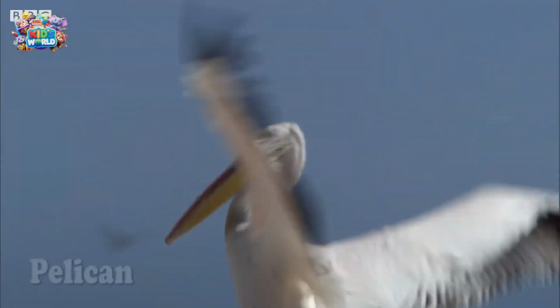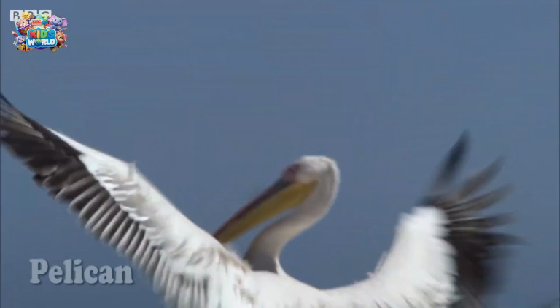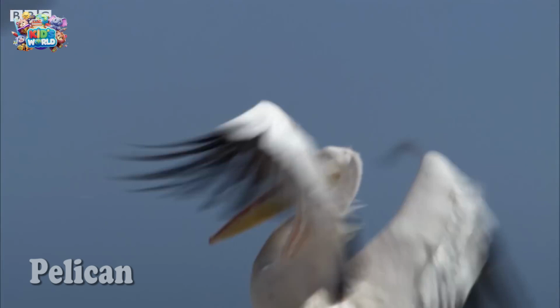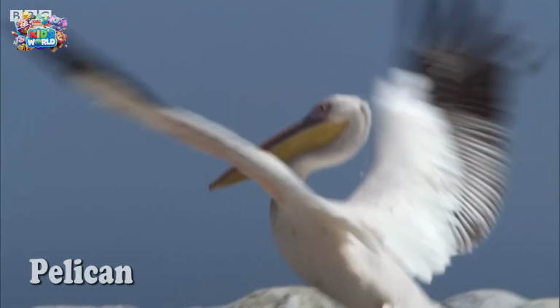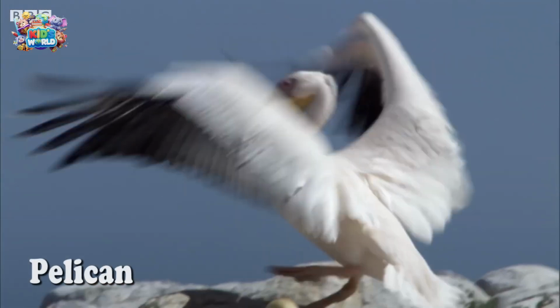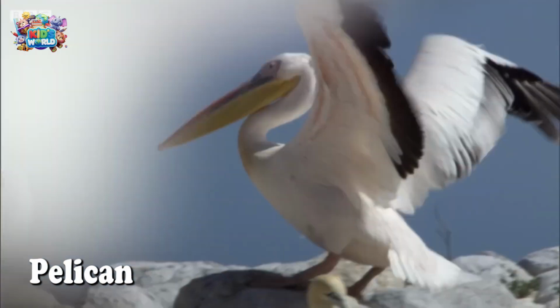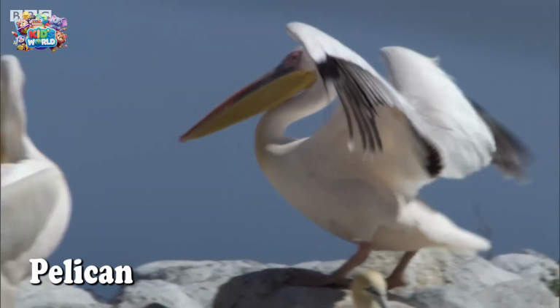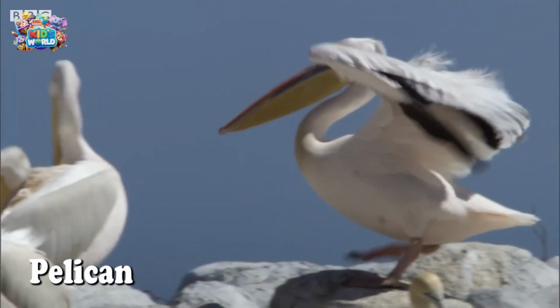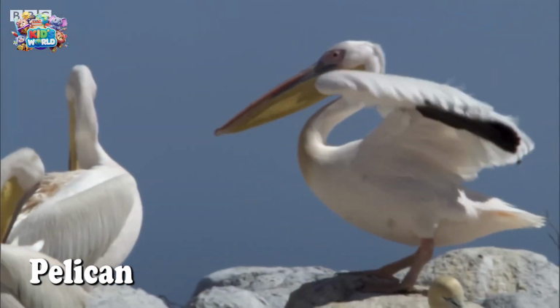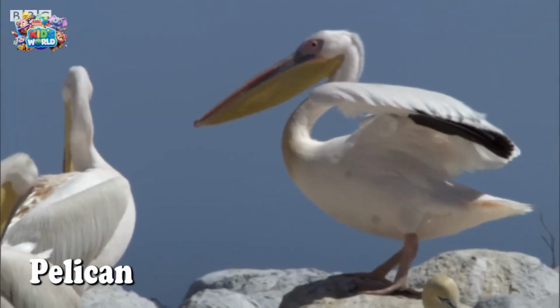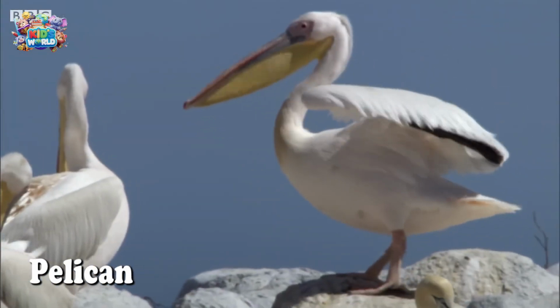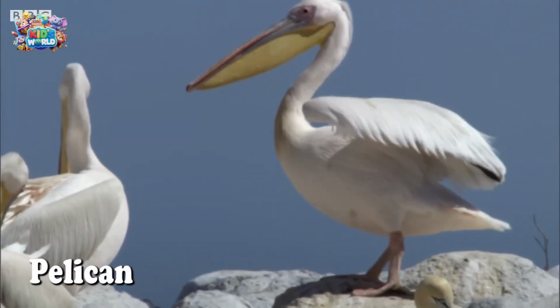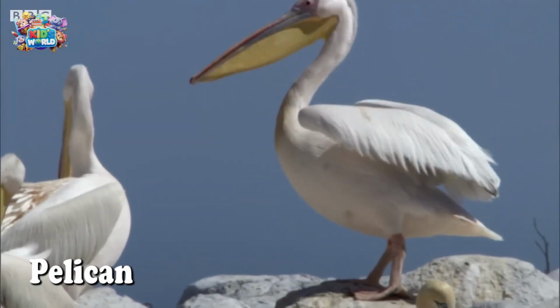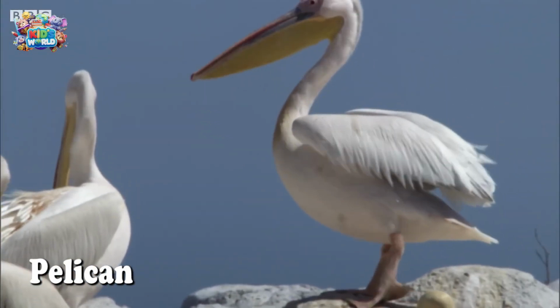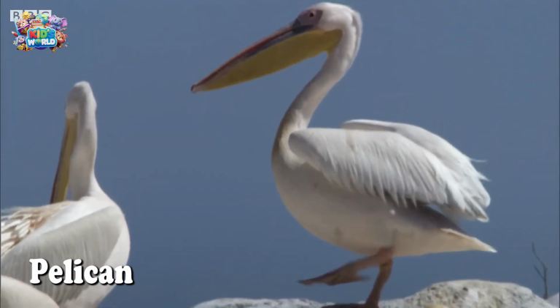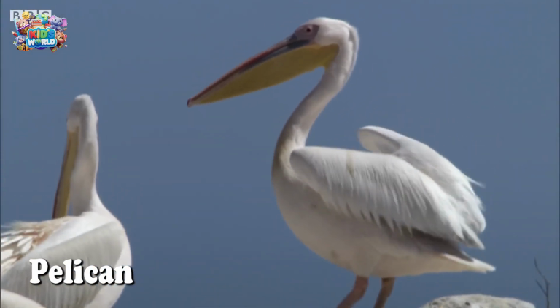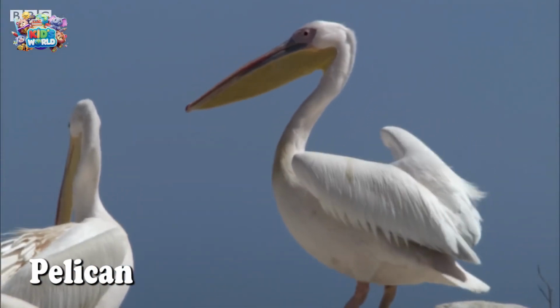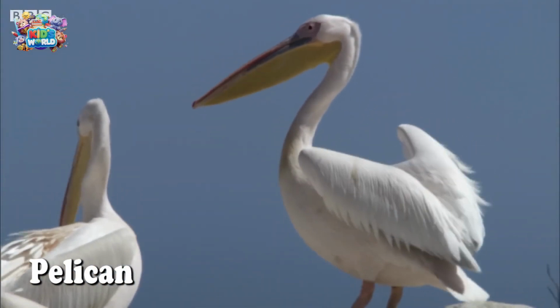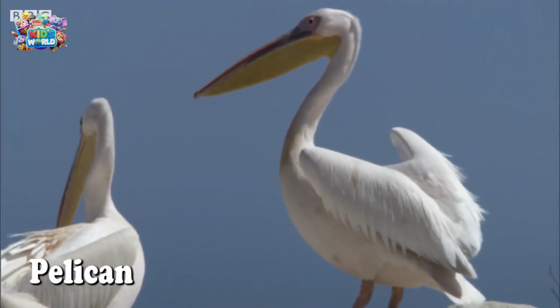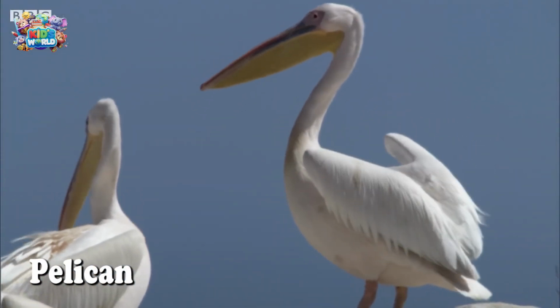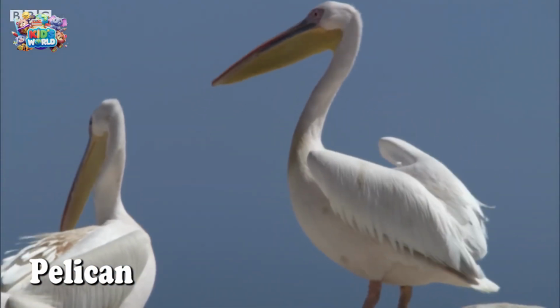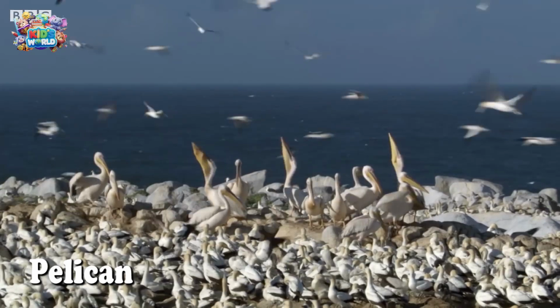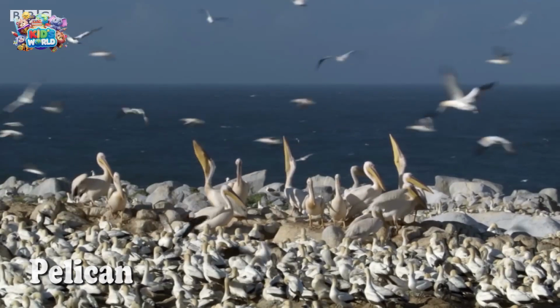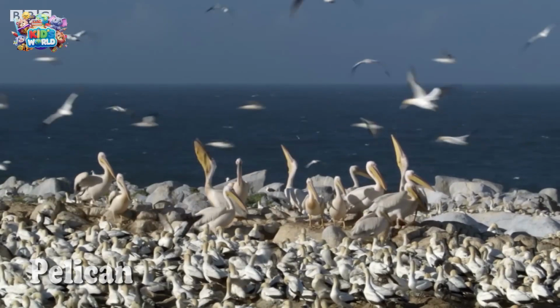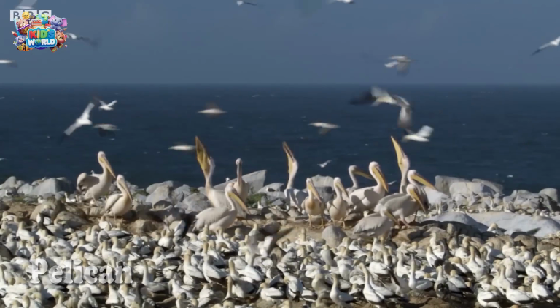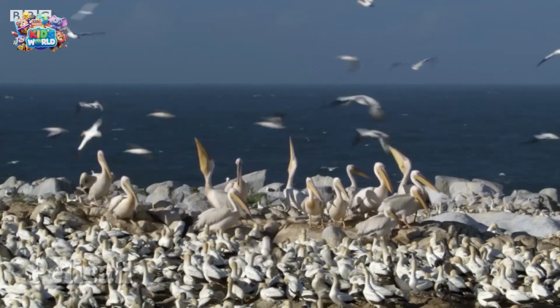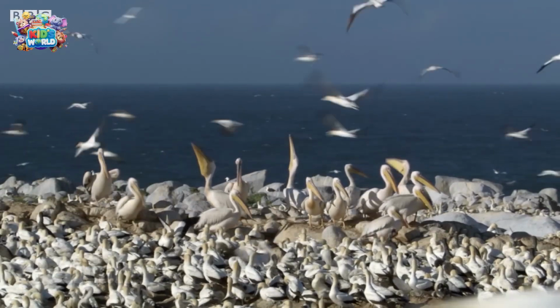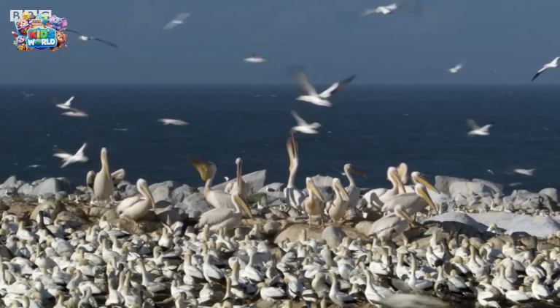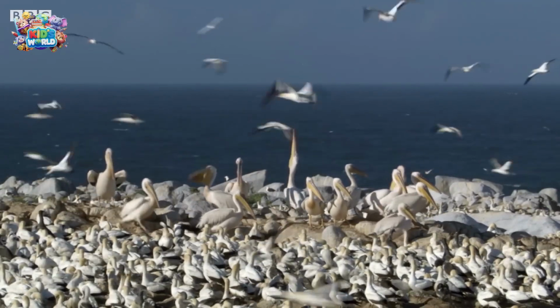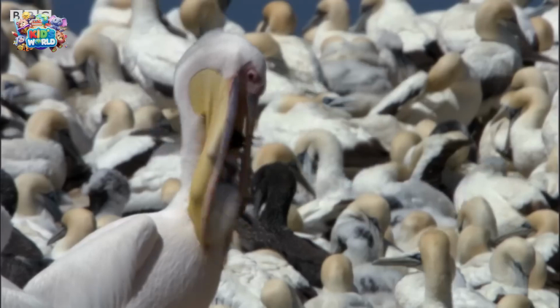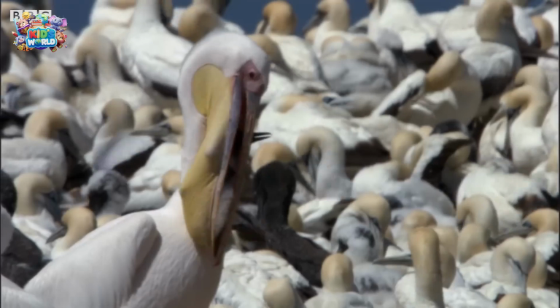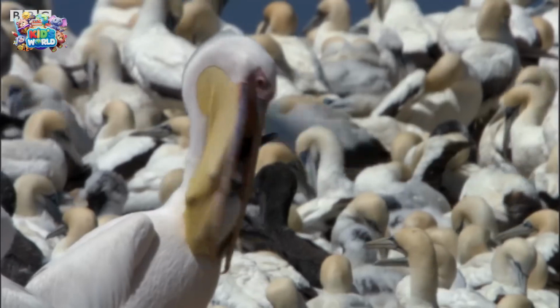Pelicans have a huge beak, and they use it to scoop up fish from the water. It's like their own personal fishing net.